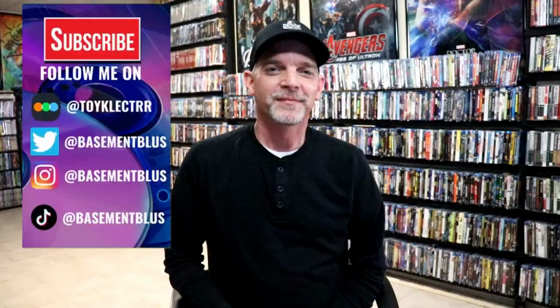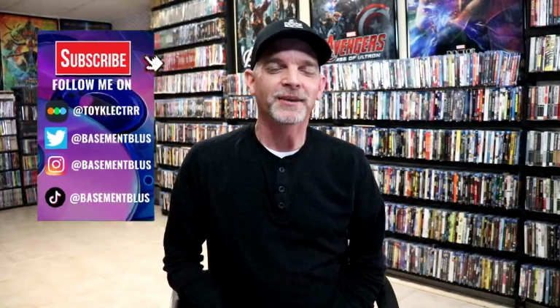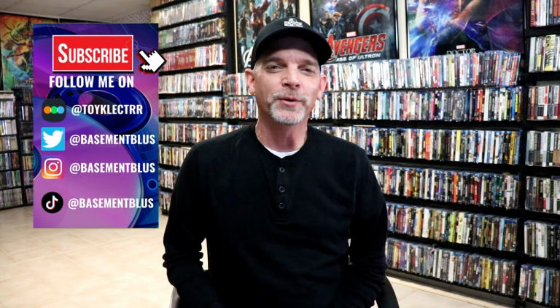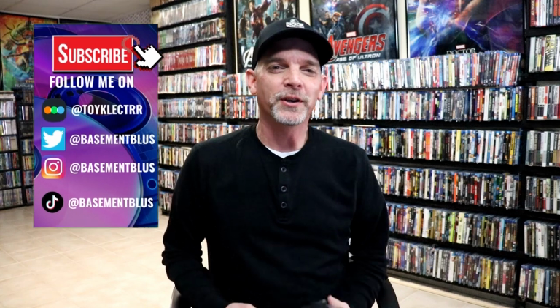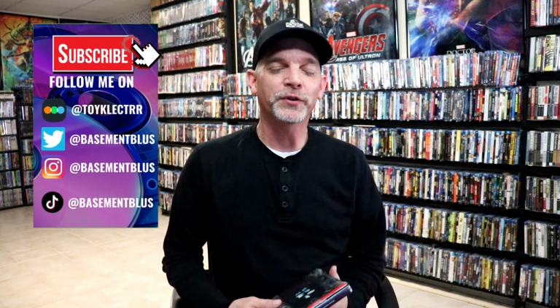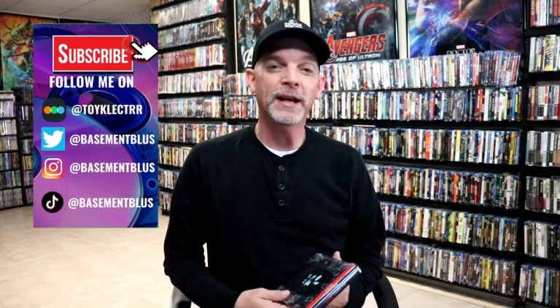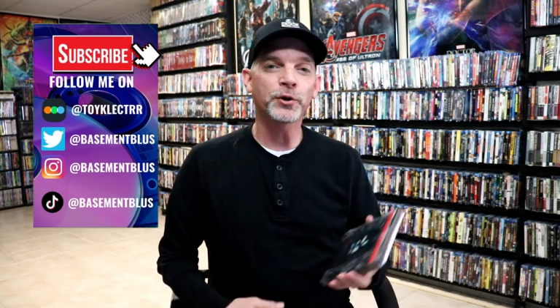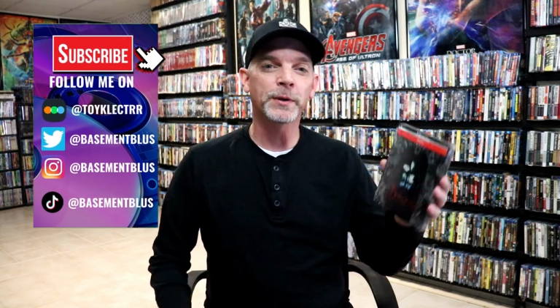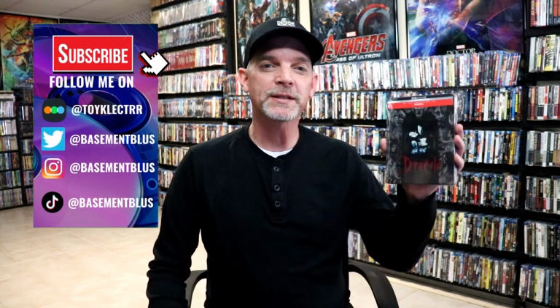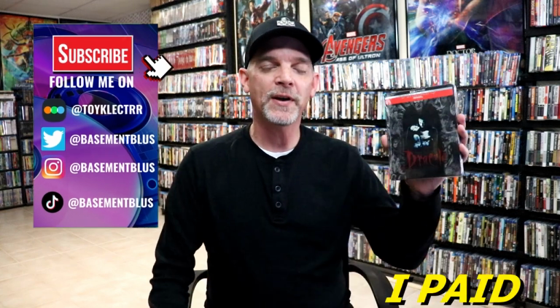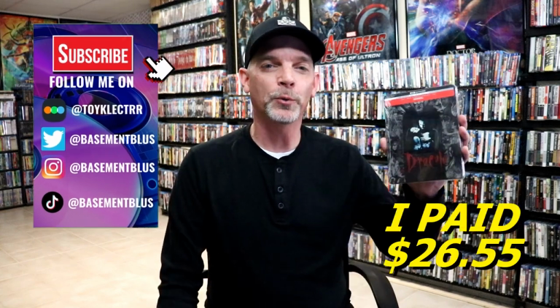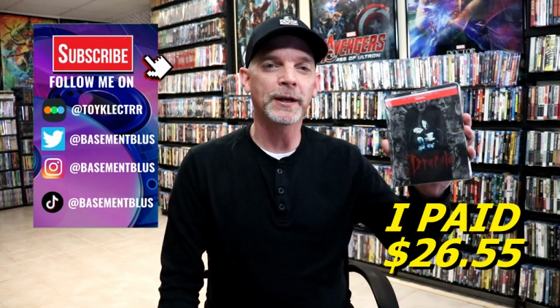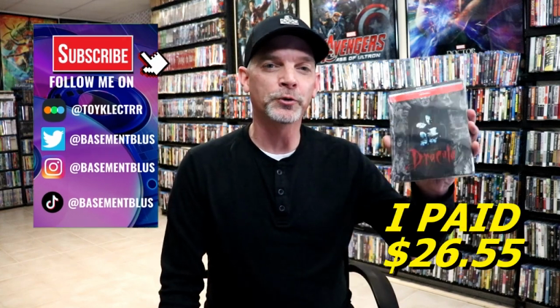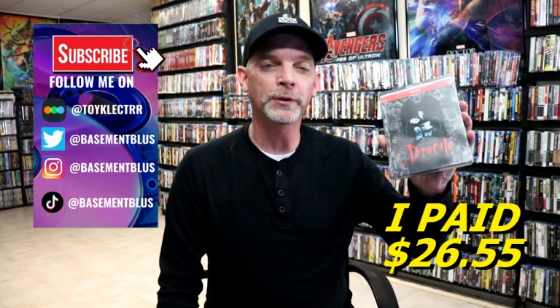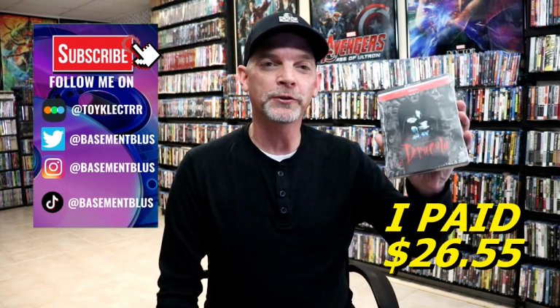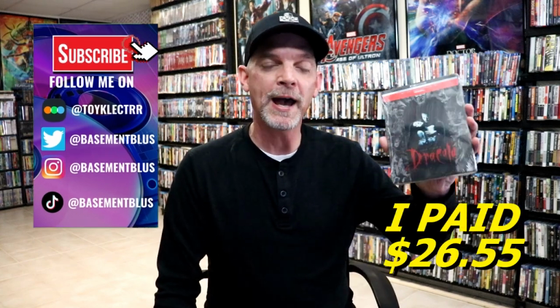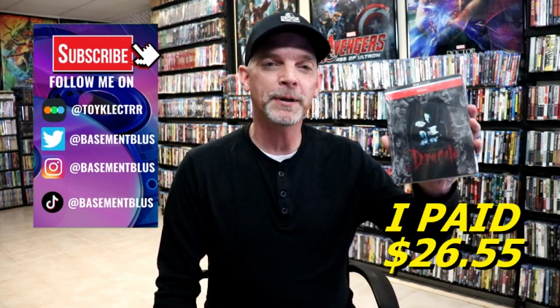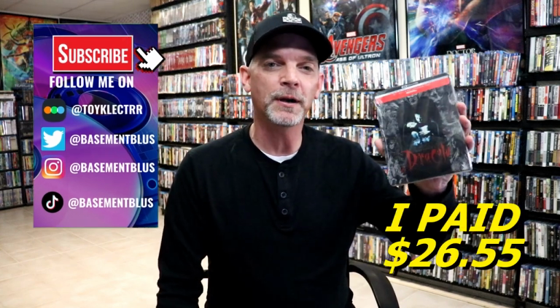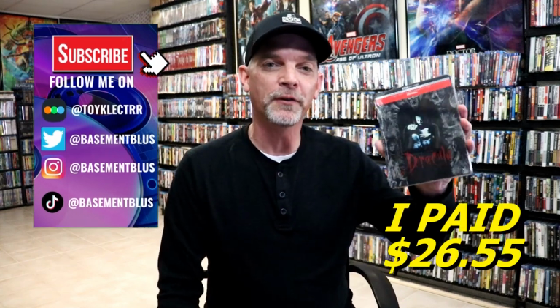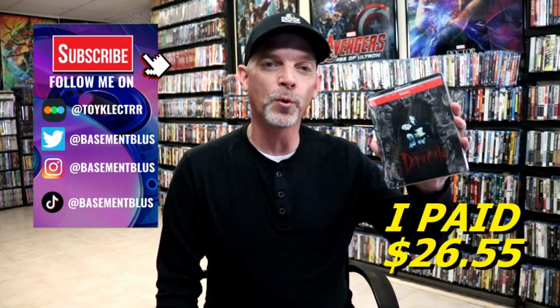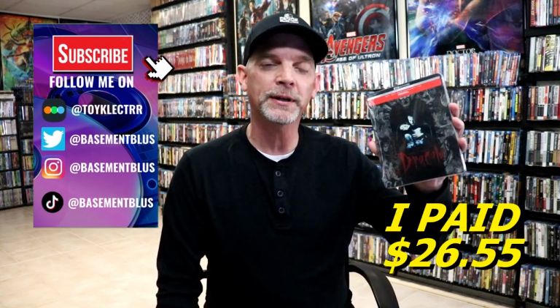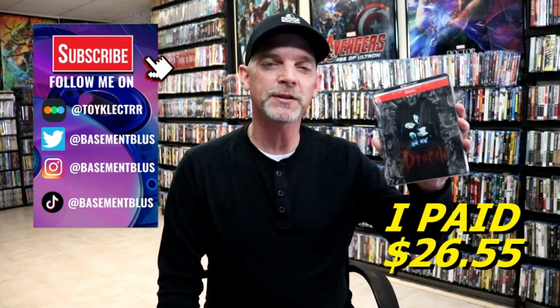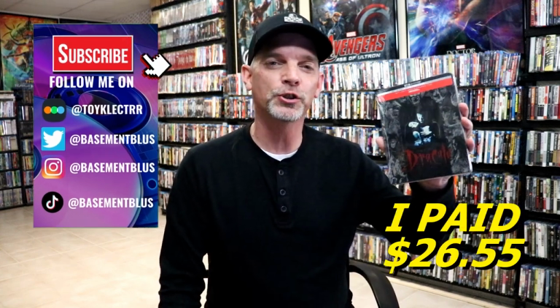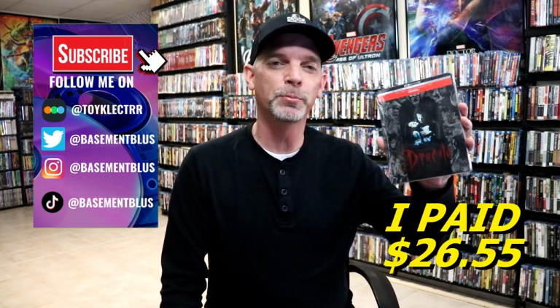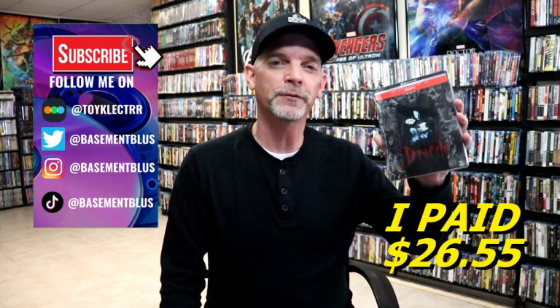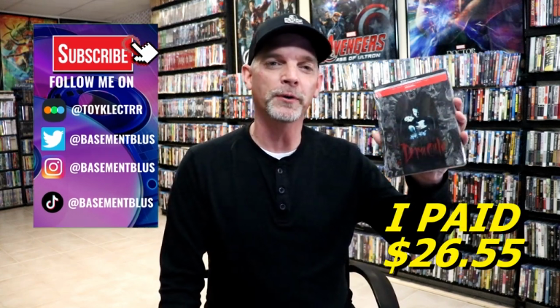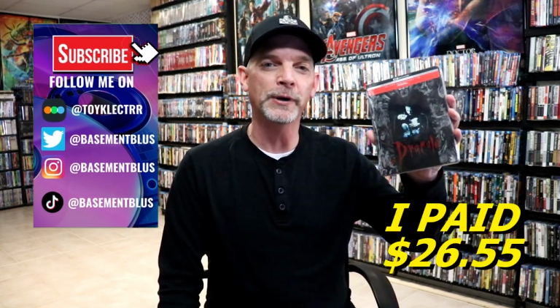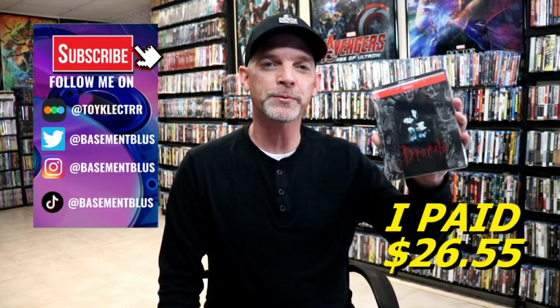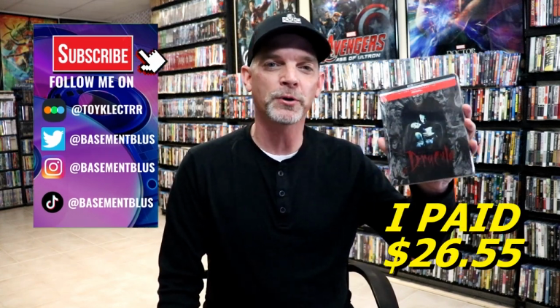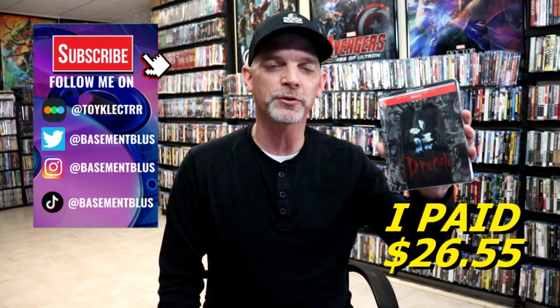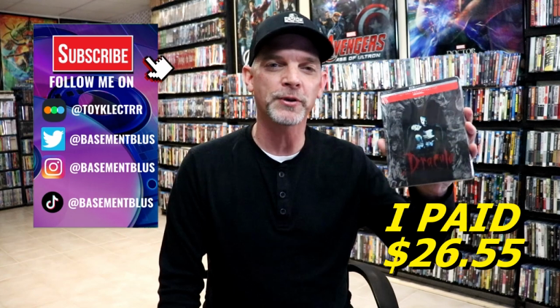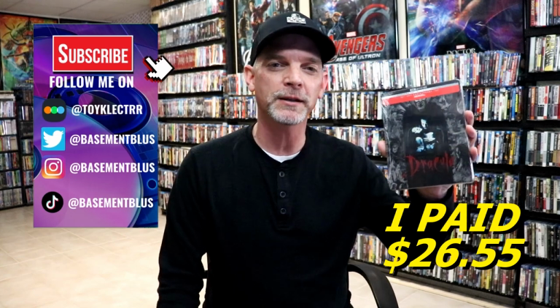Hey, Tony here. For today's 31 days of Halloween, I'm going to do an unwrapping of the 4K steelbook for Bram Stoker's Dracula.